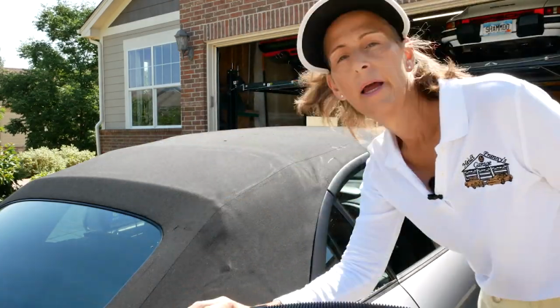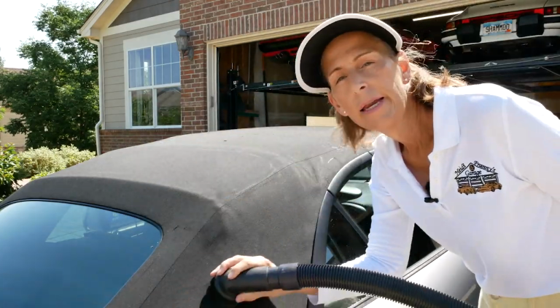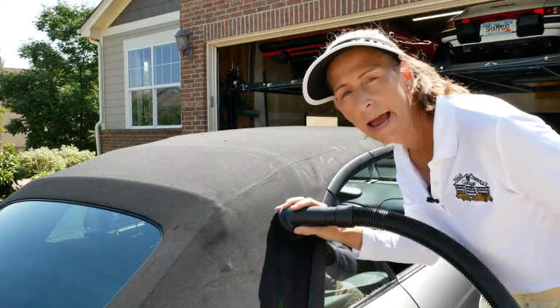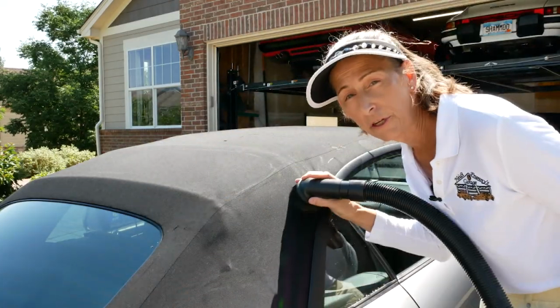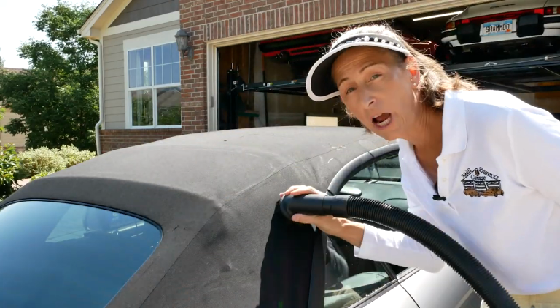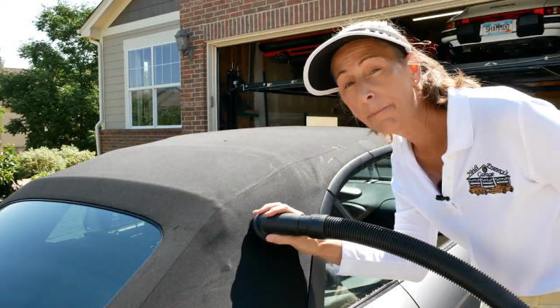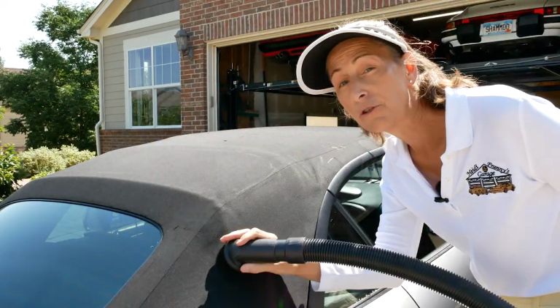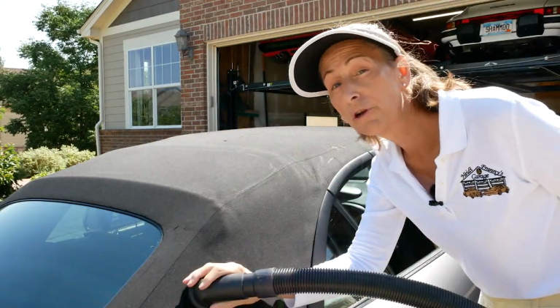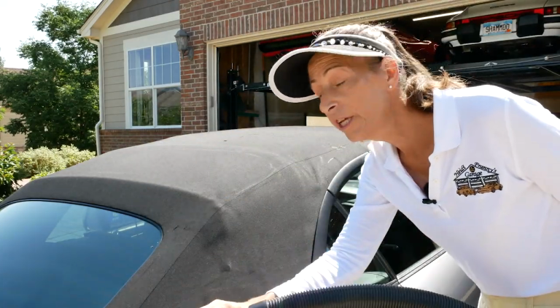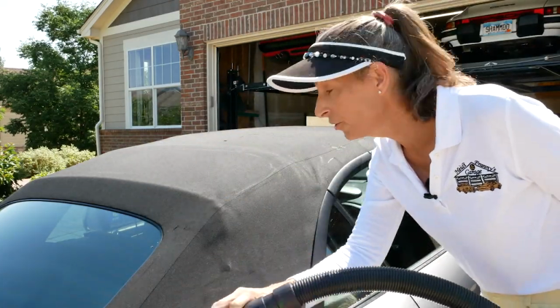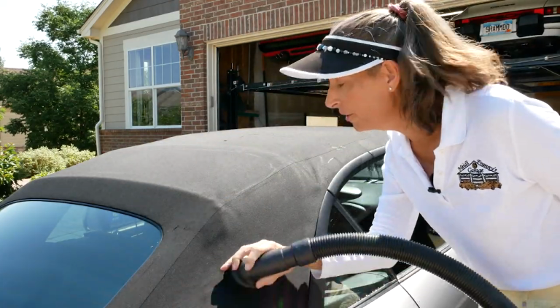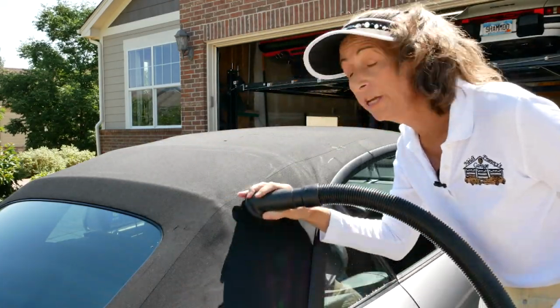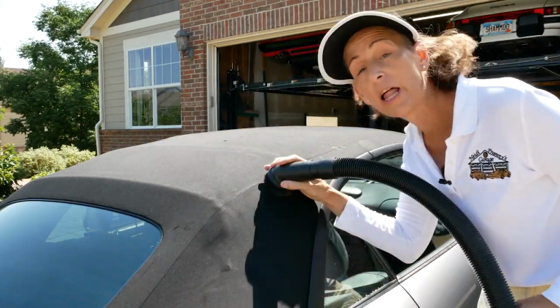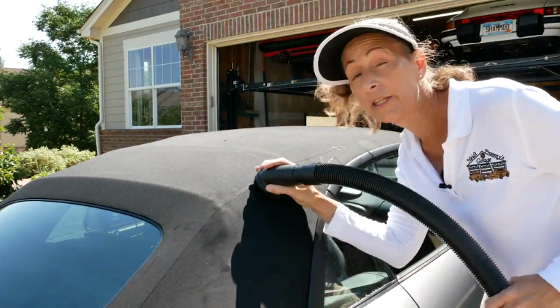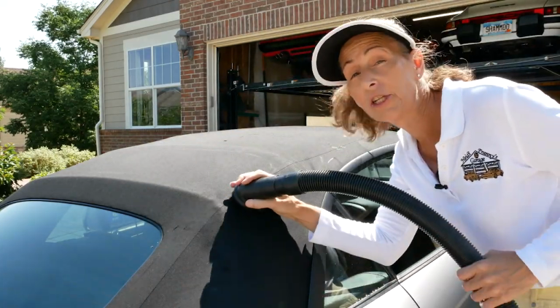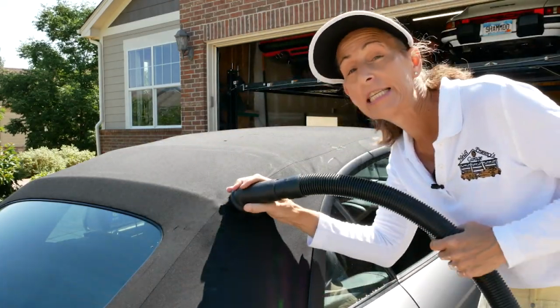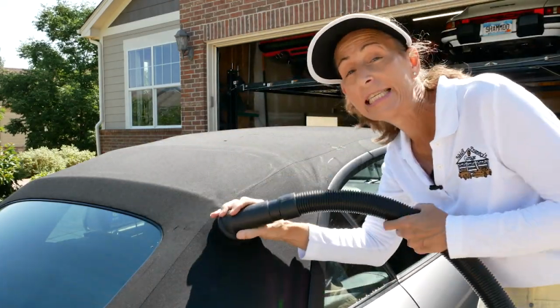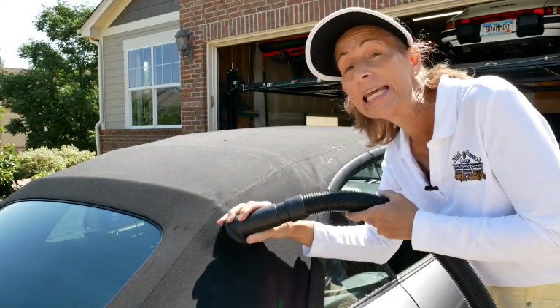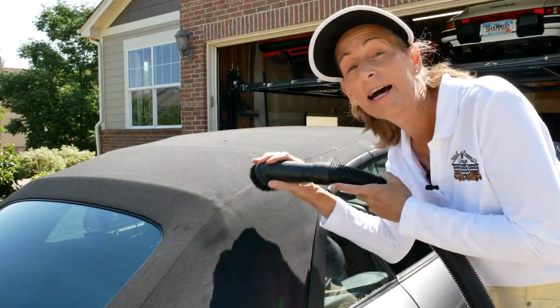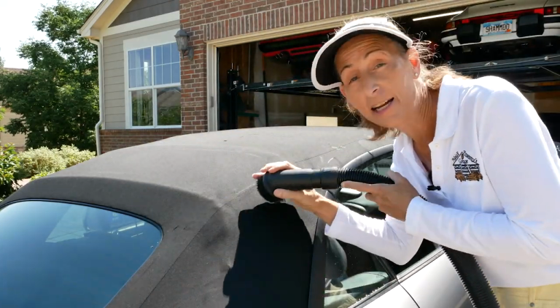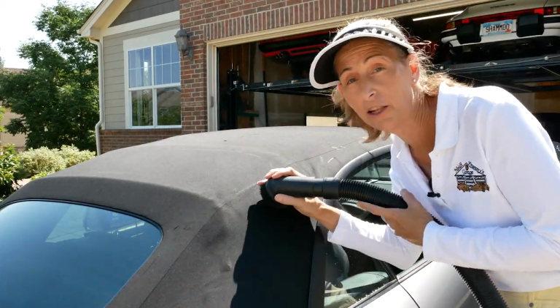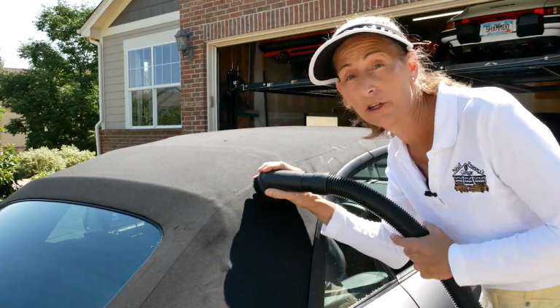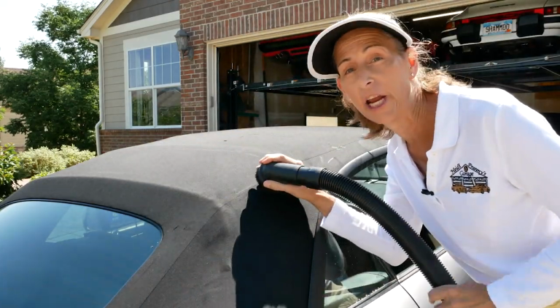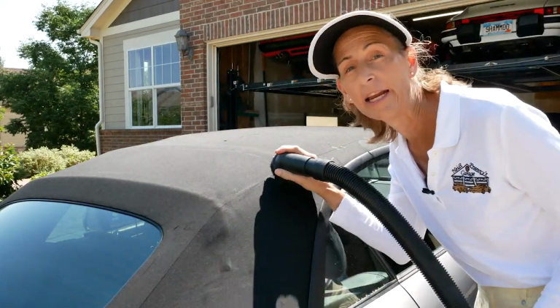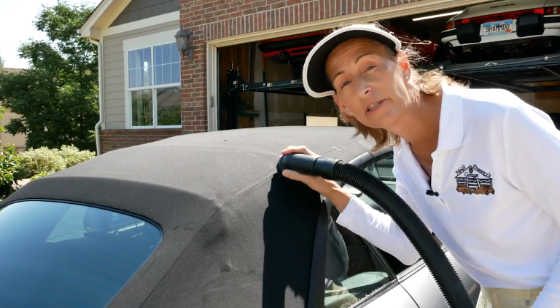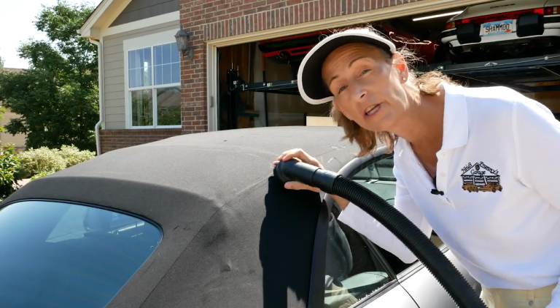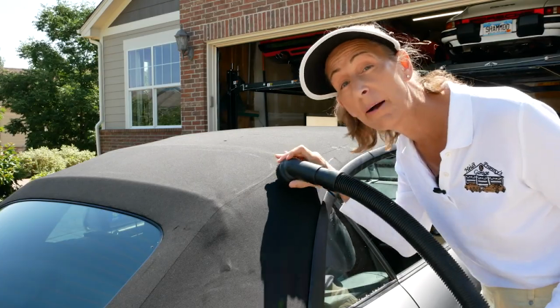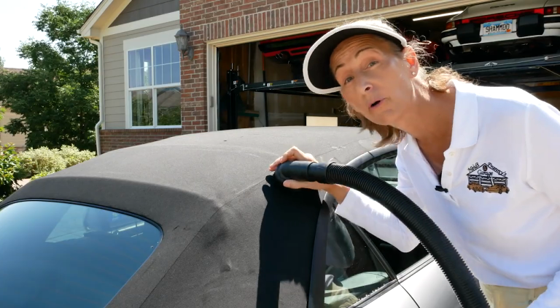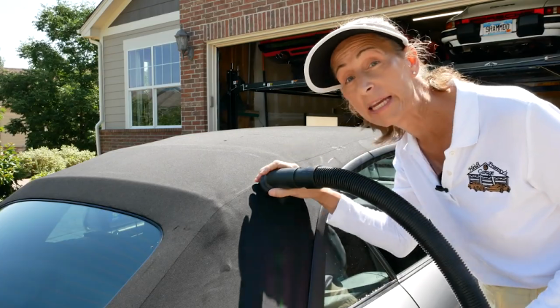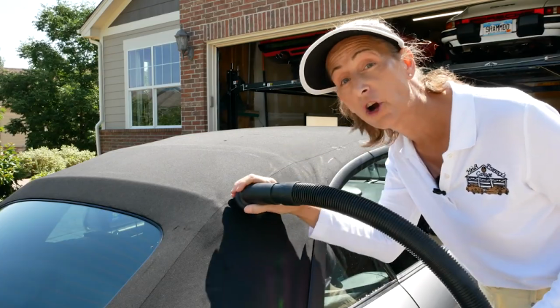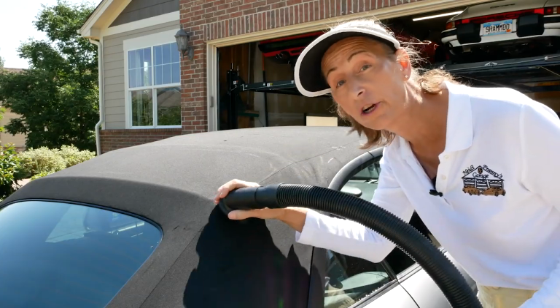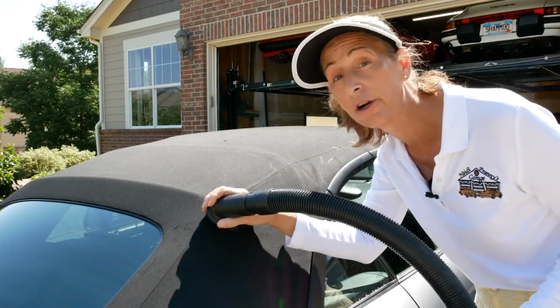Now, if your top is really dirty, you'll actually see a color change — the top will get darker.